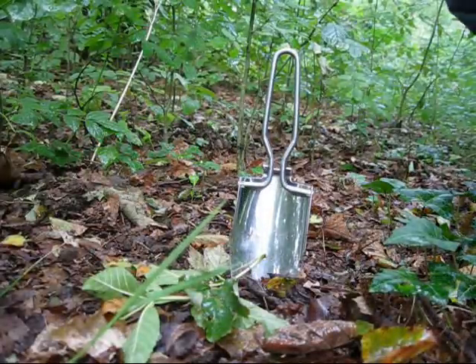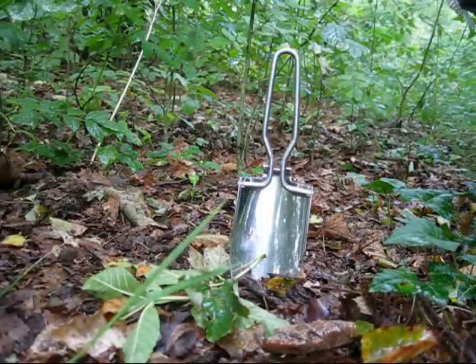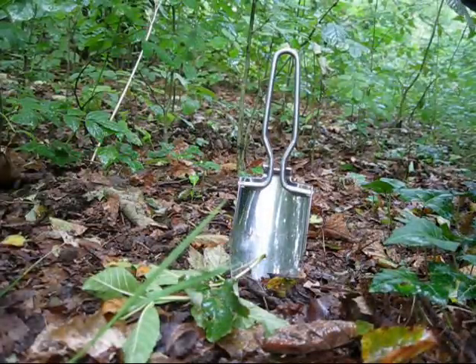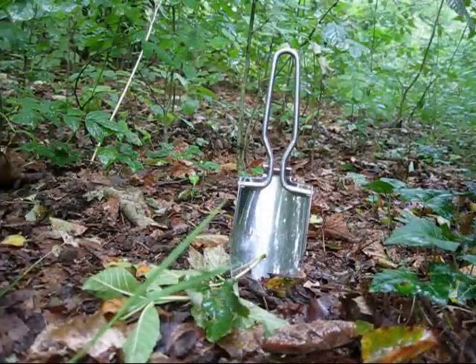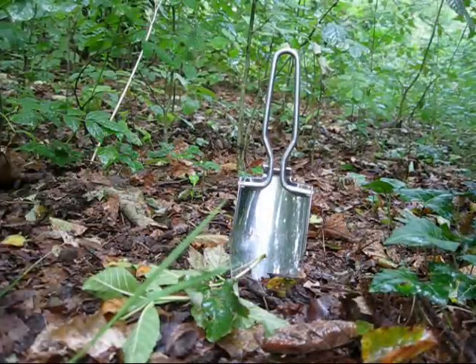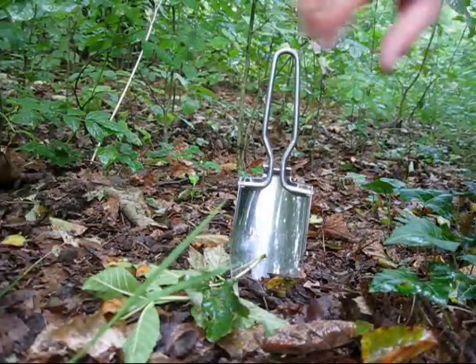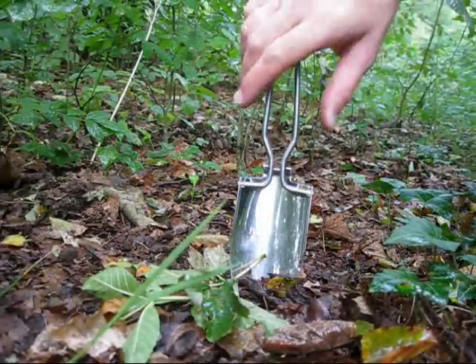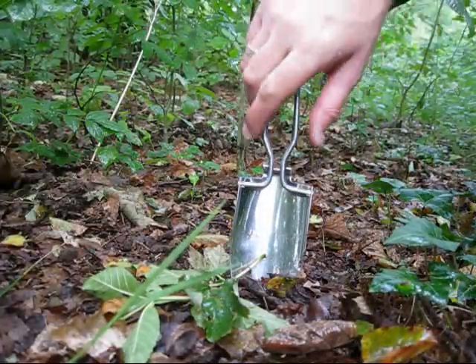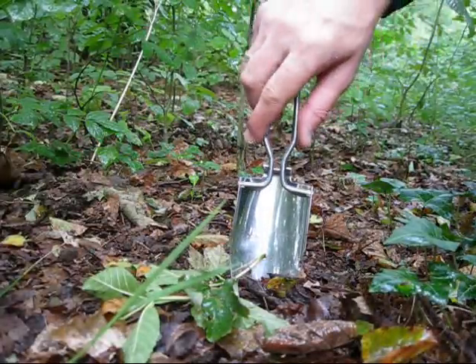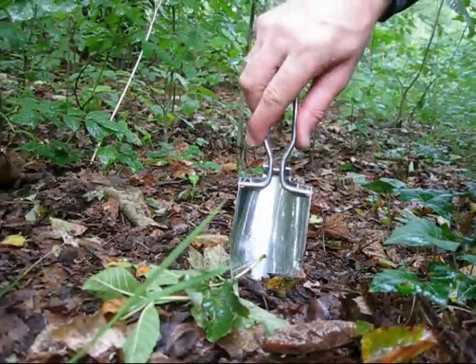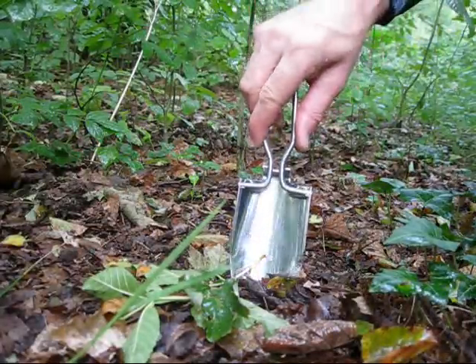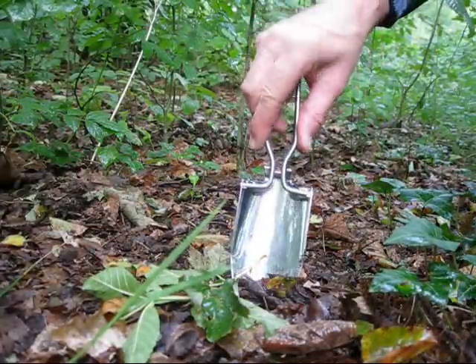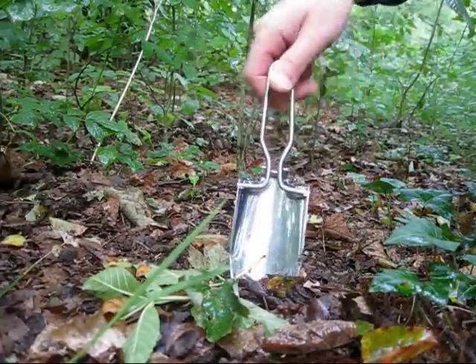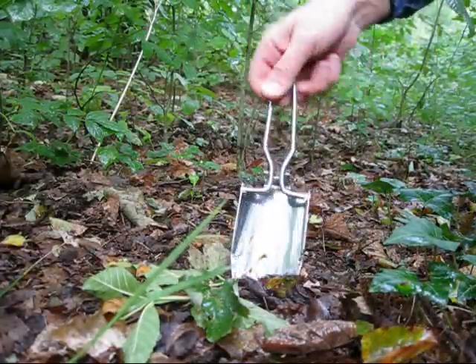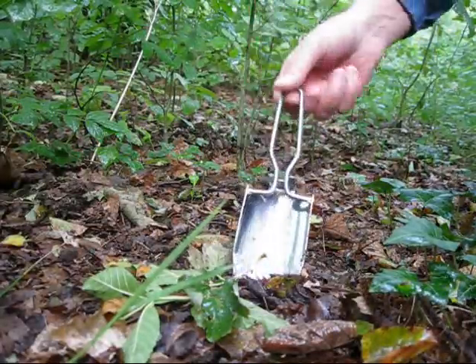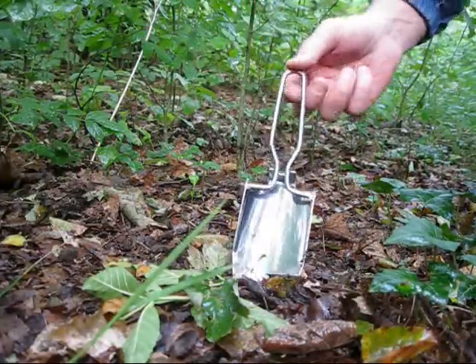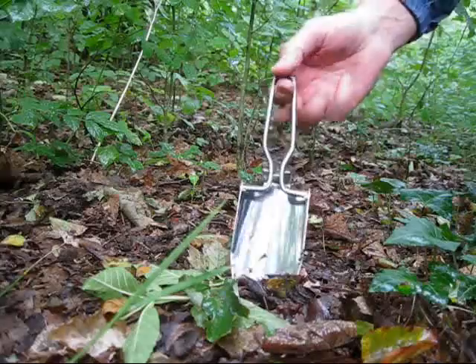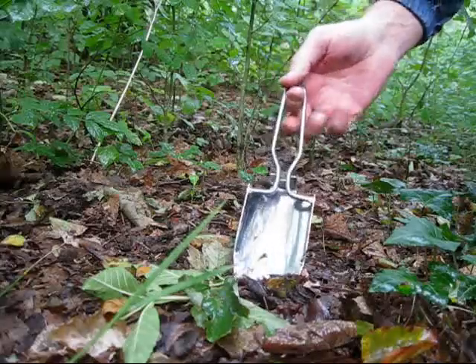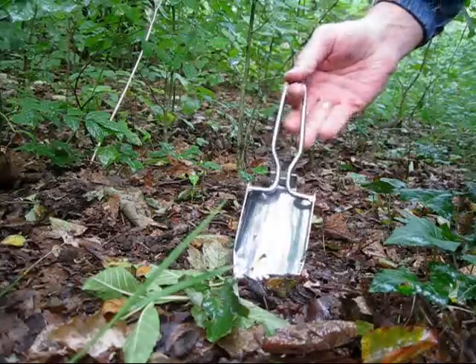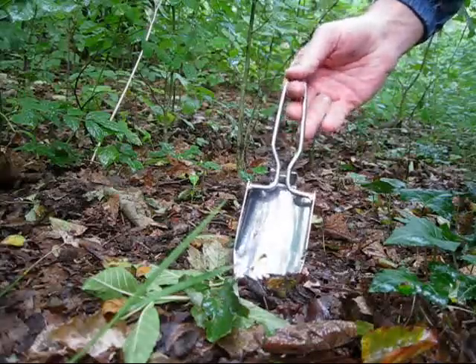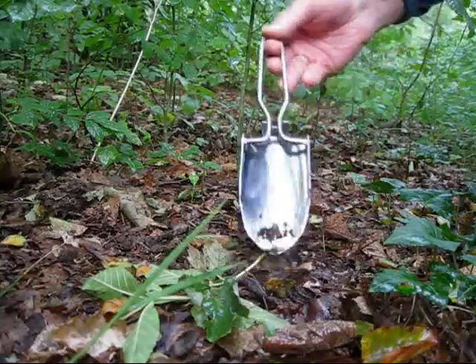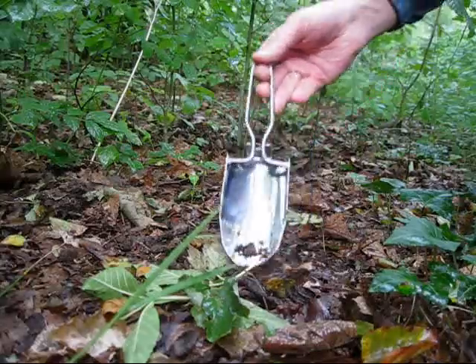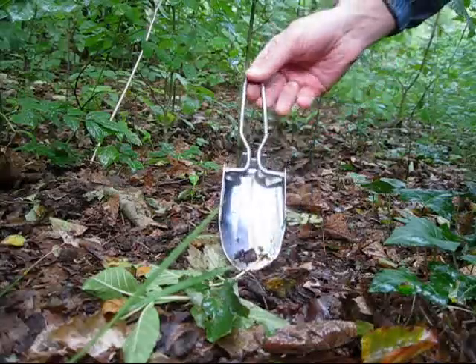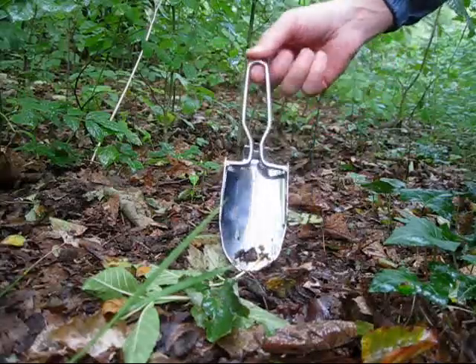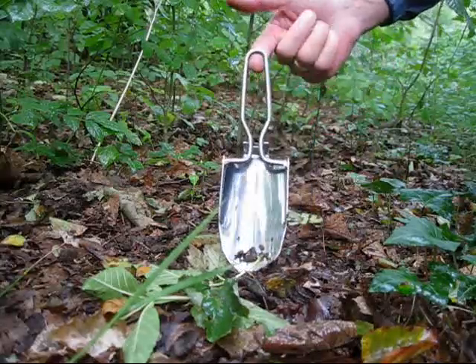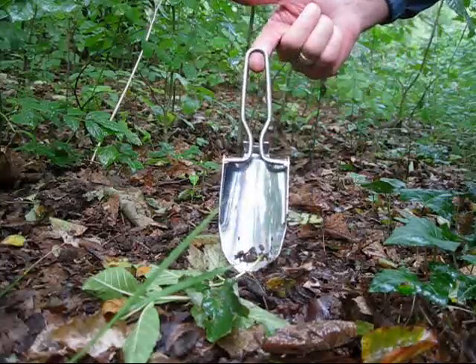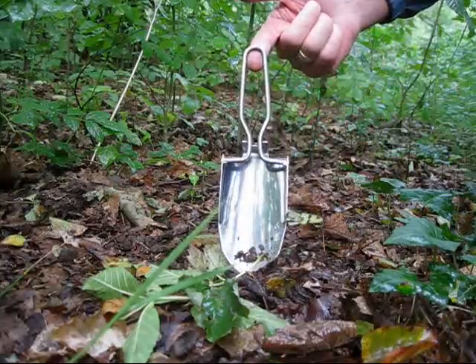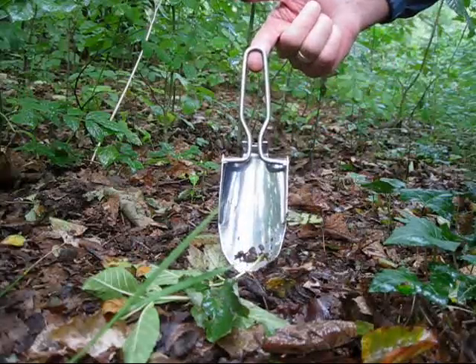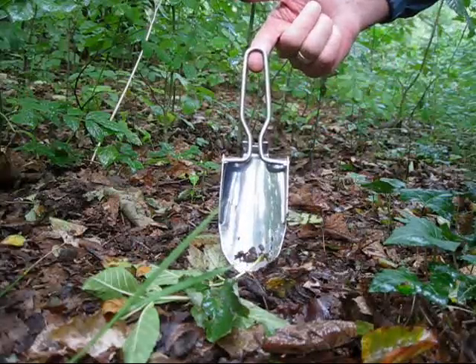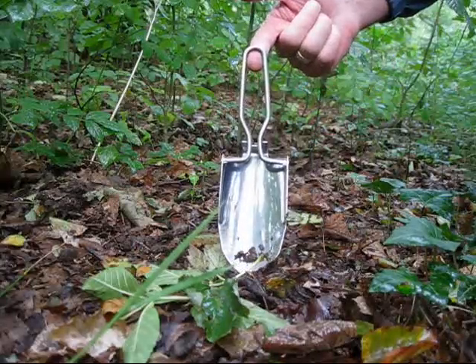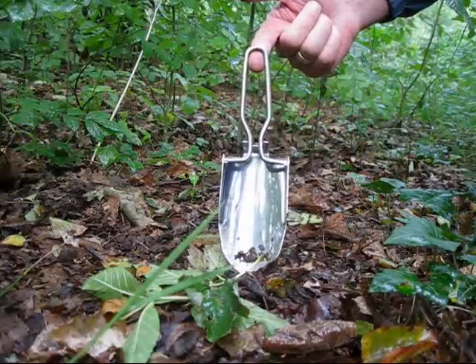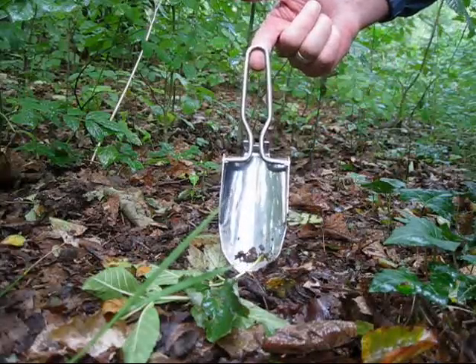FOLDING SHOVEL. Morning everybody, it's Mick from Jesterbushcraft, and today I'm doing a video on the folding shovel.